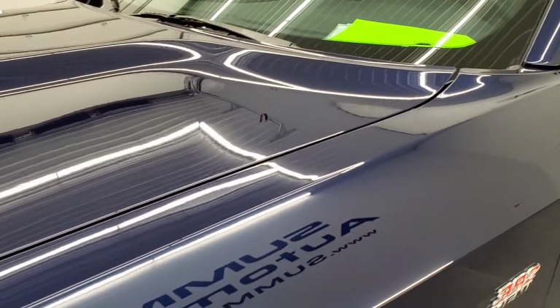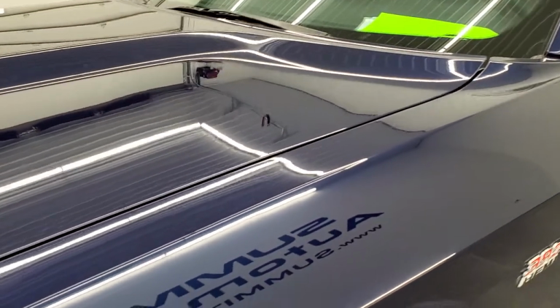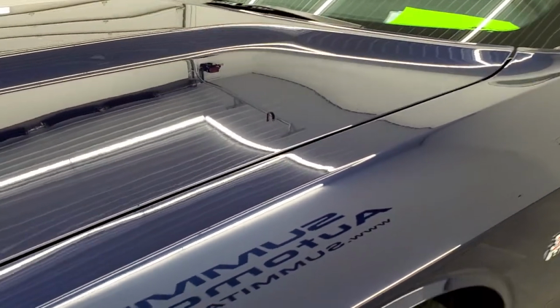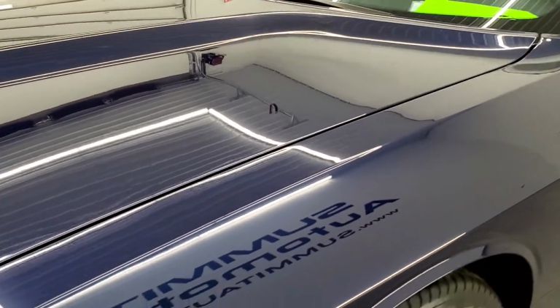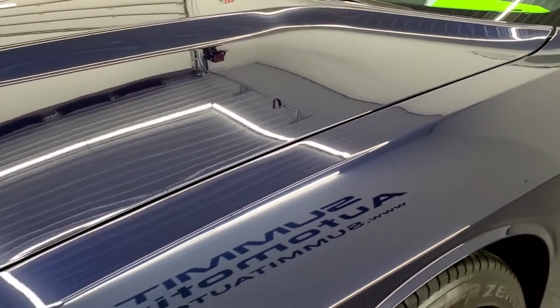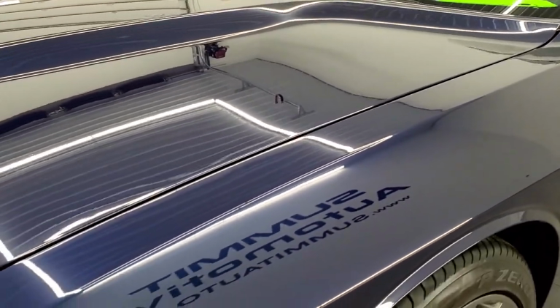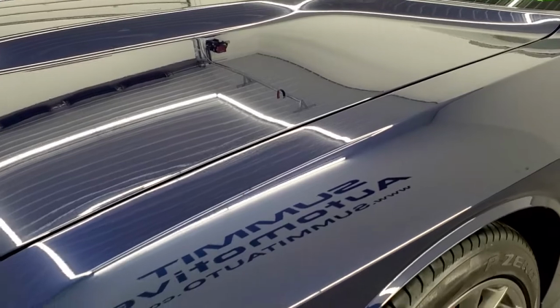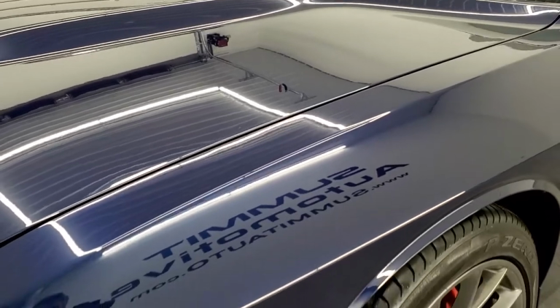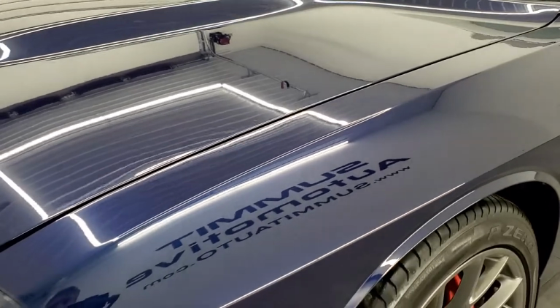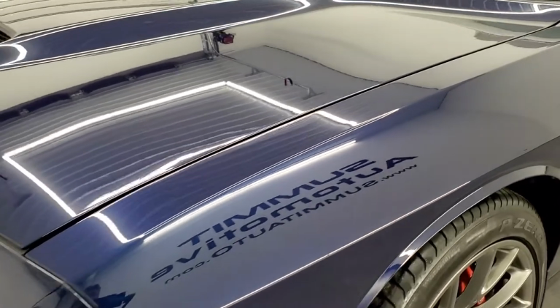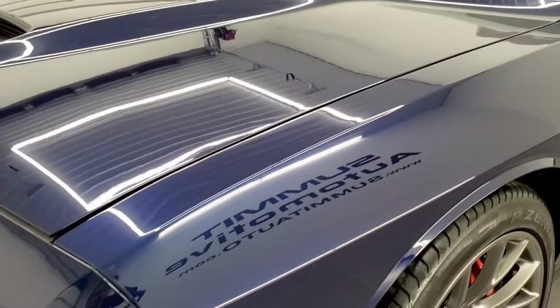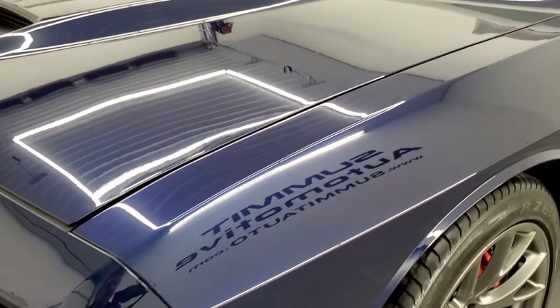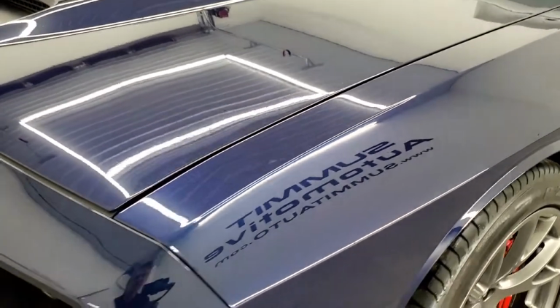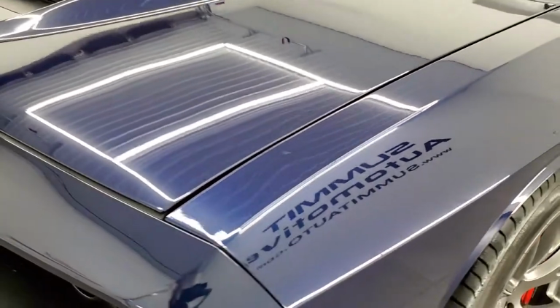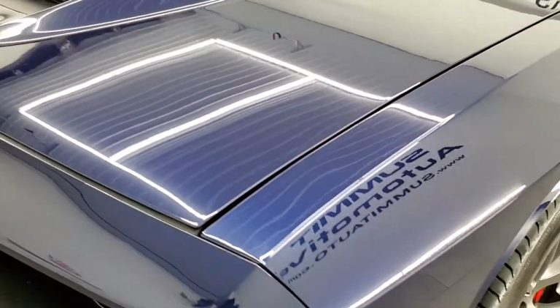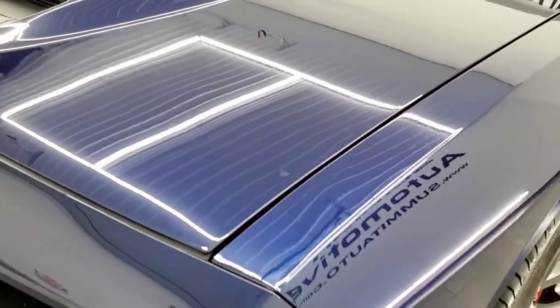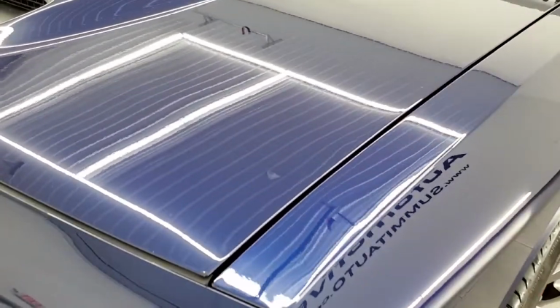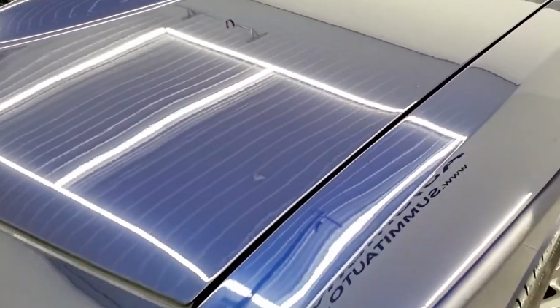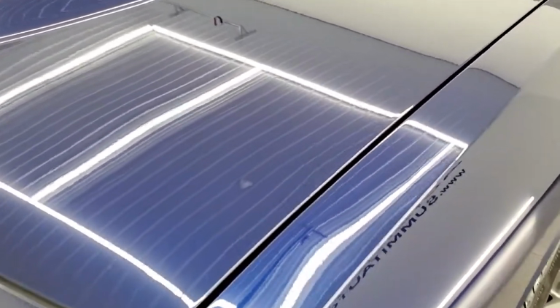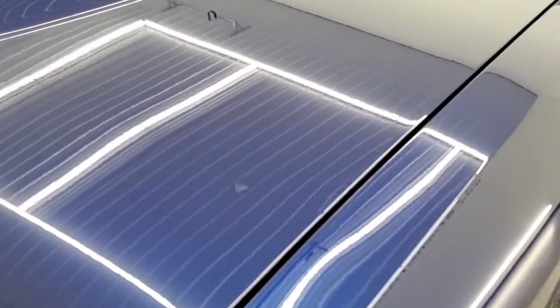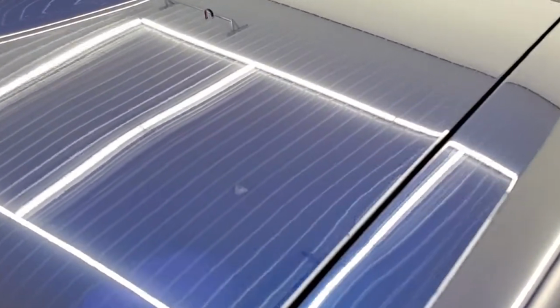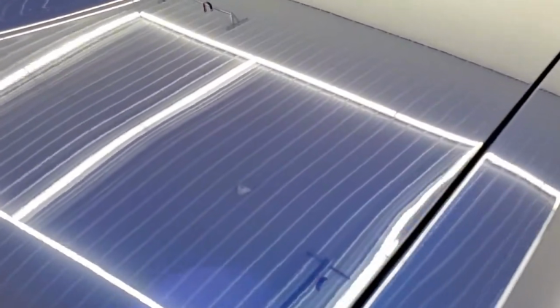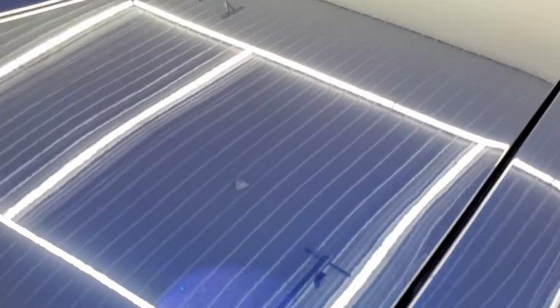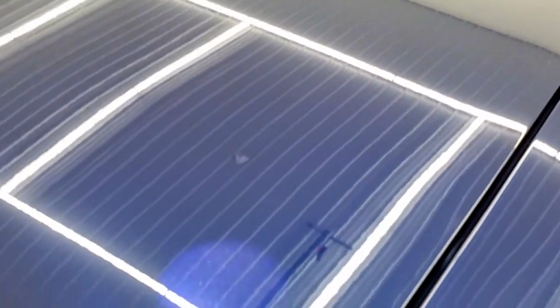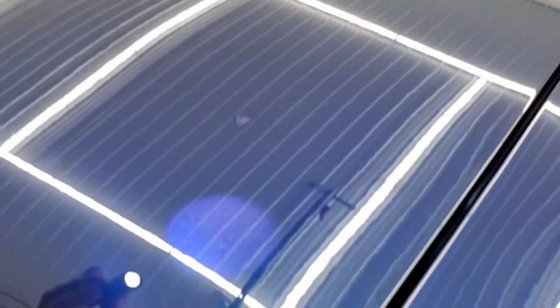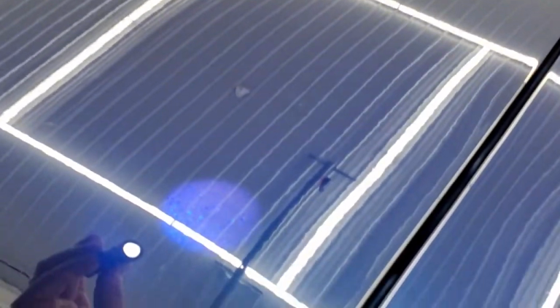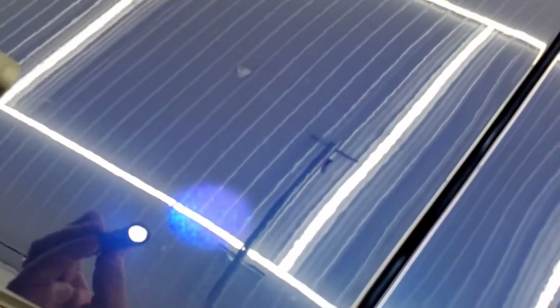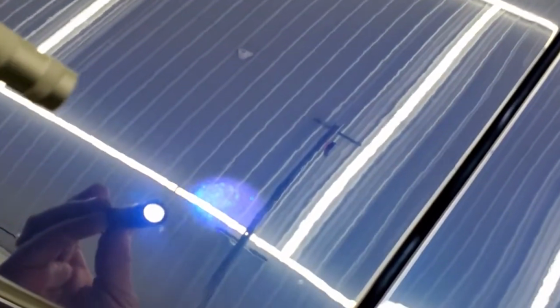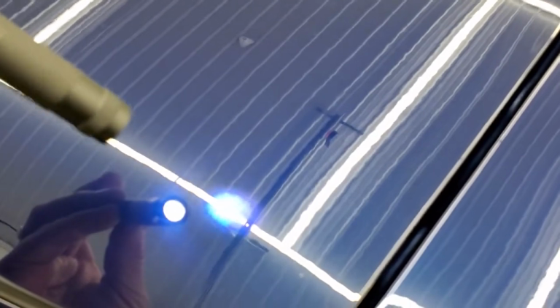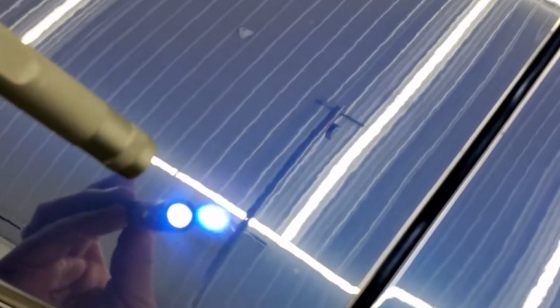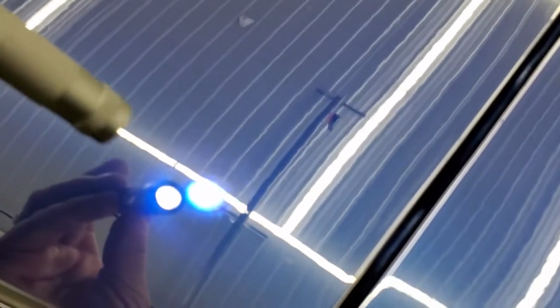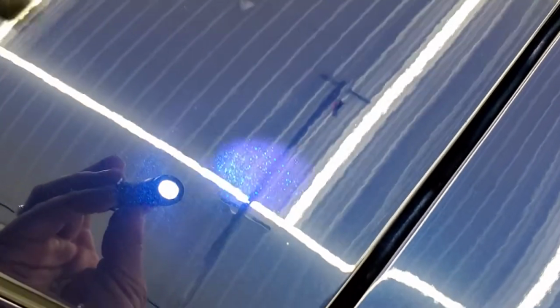The front fender is in nice shape. I didn't see any dents or dings on it. Jazz Blue, one of my favorite colors, it has a lot of metal flake to it.